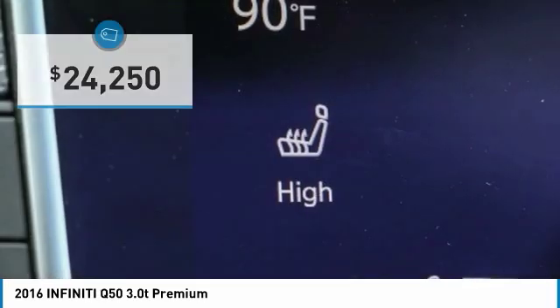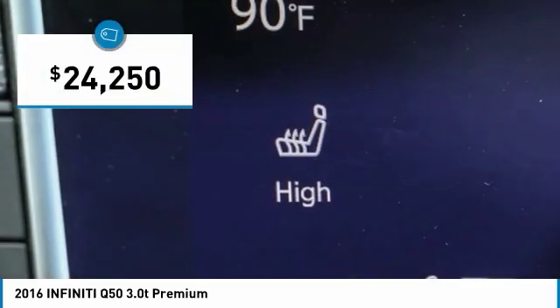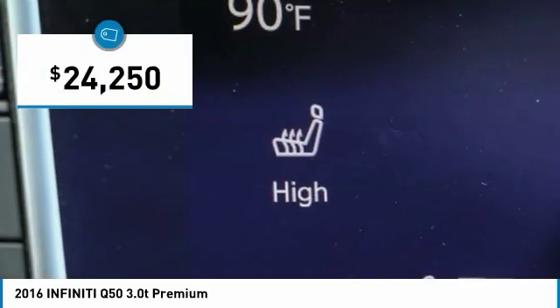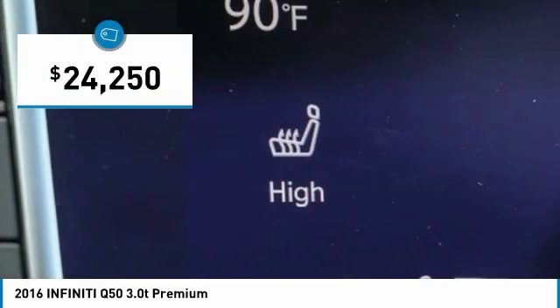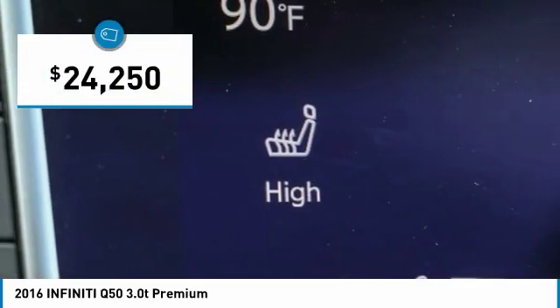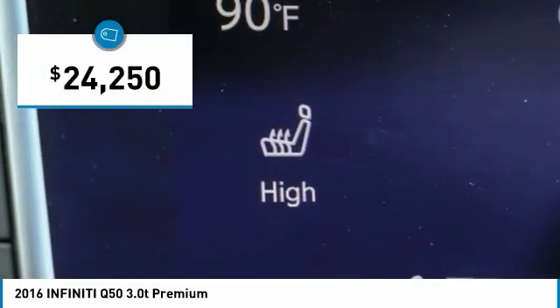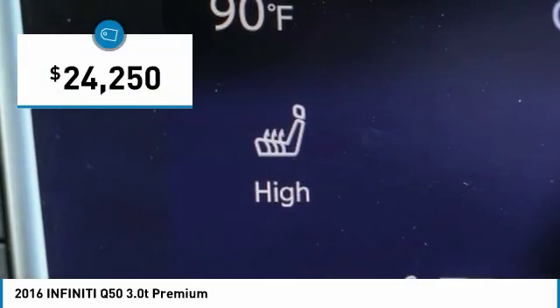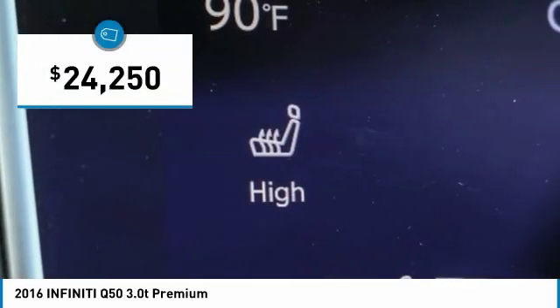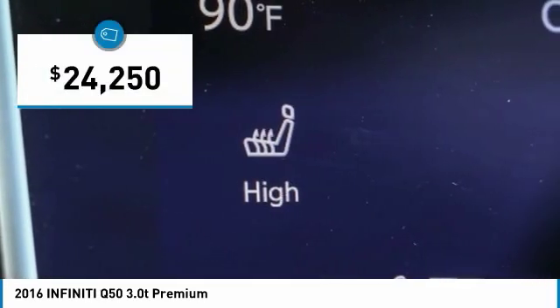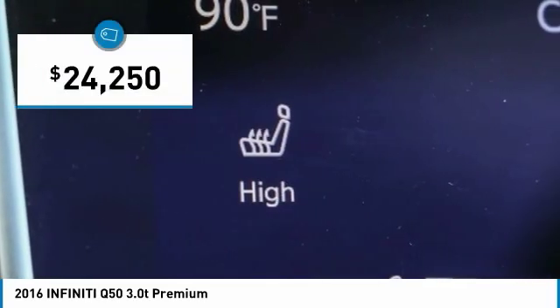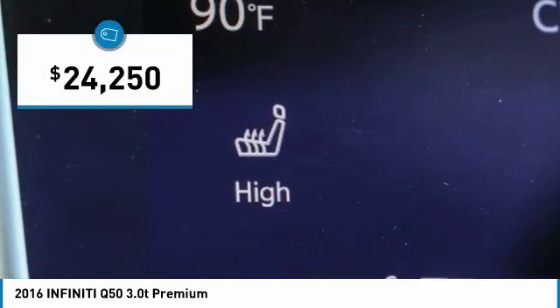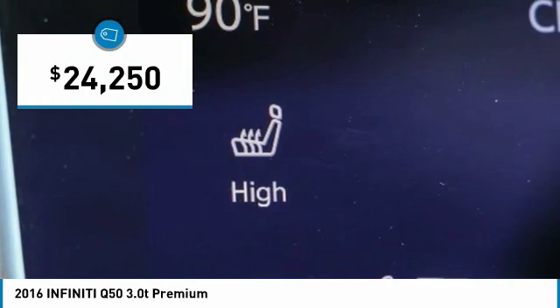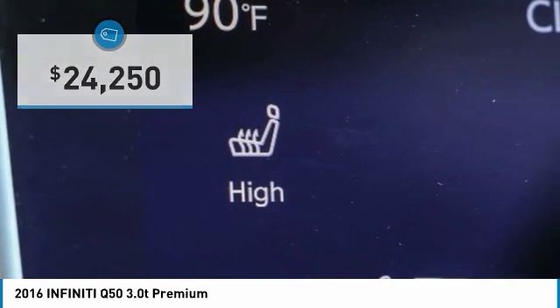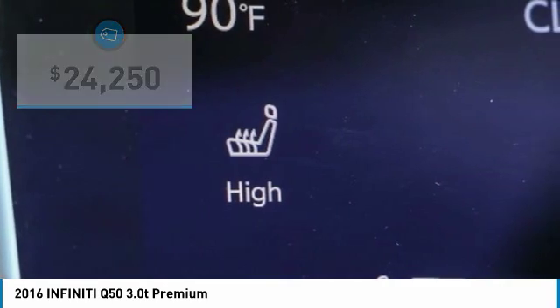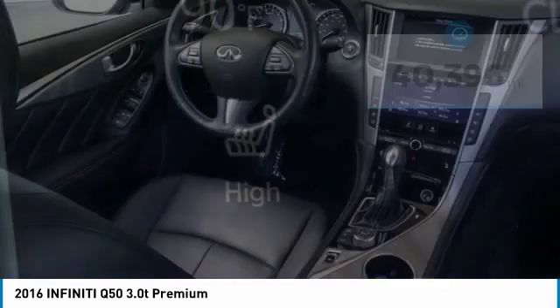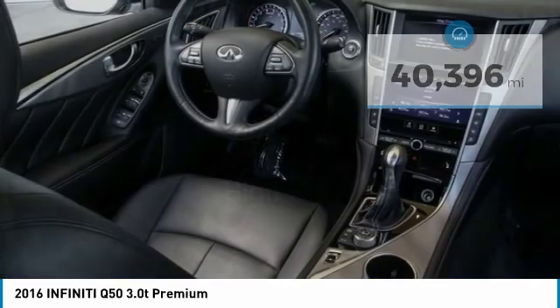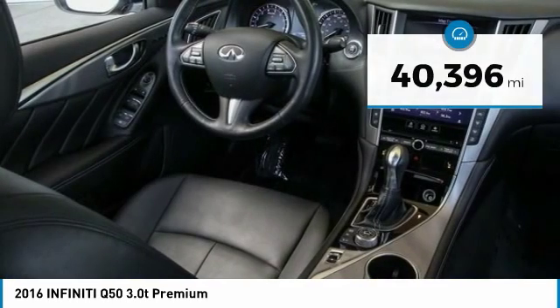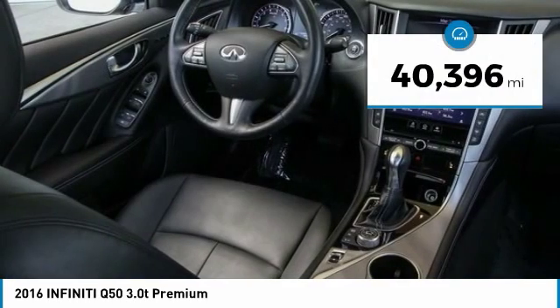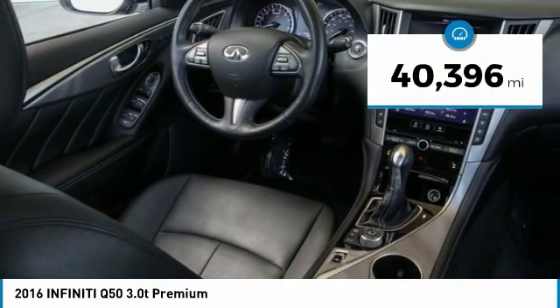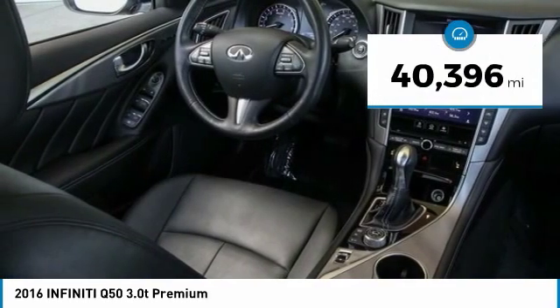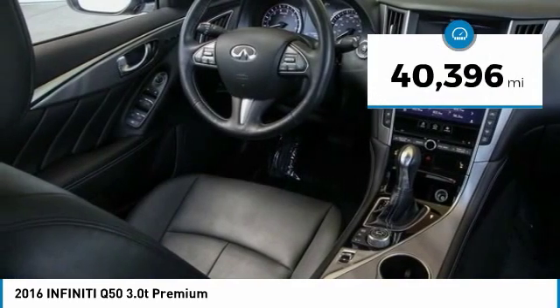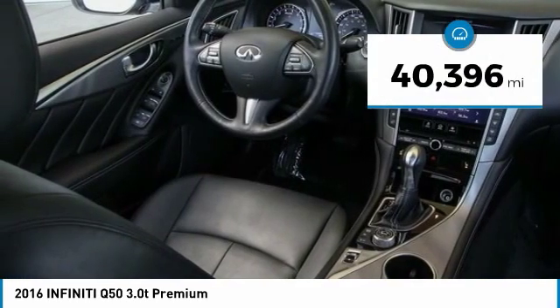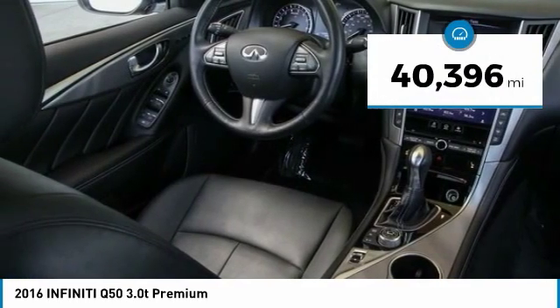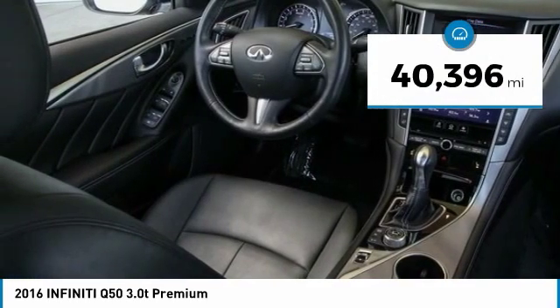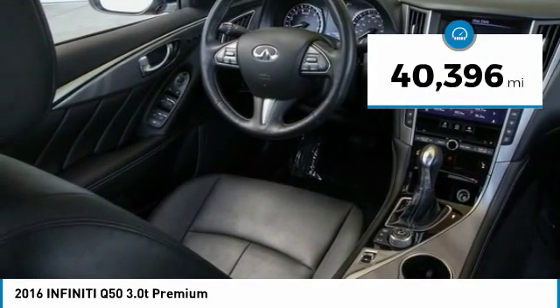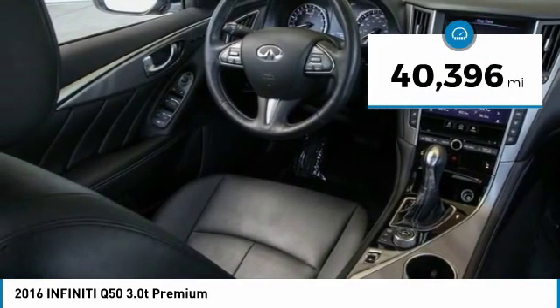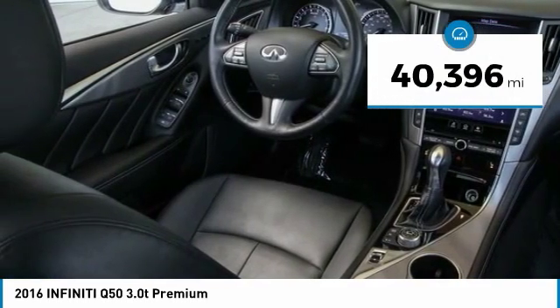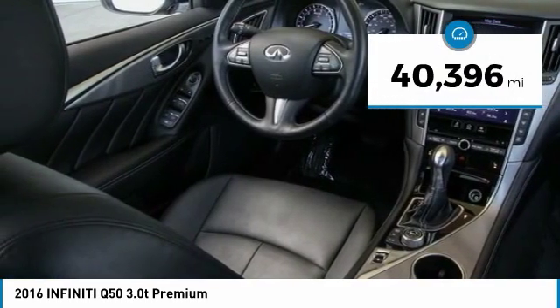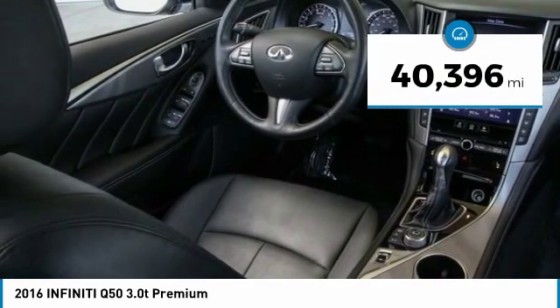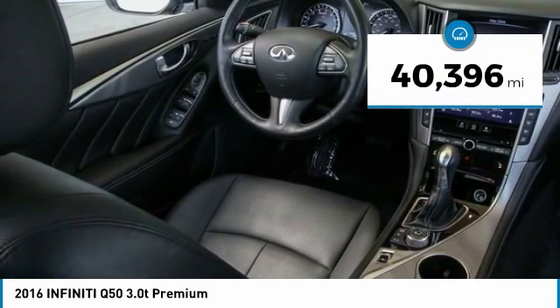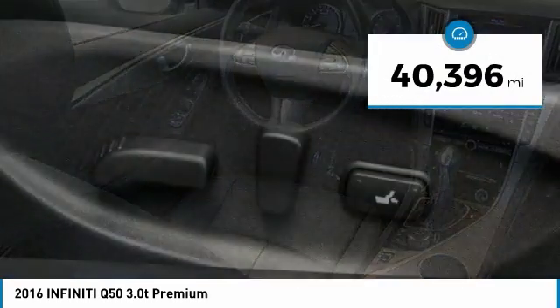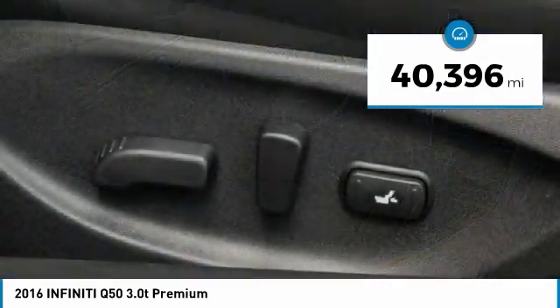And it is priced below $25,000. This vehicle has less than 45,000 miles.